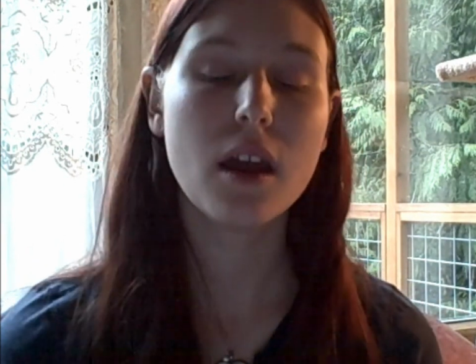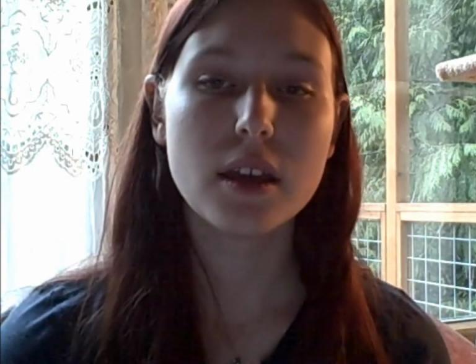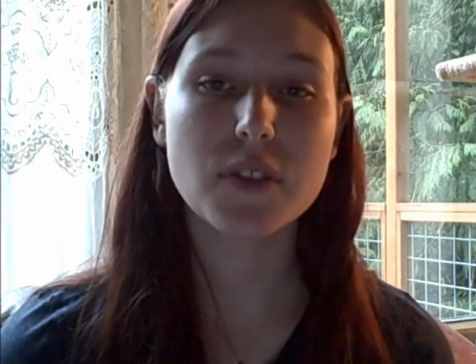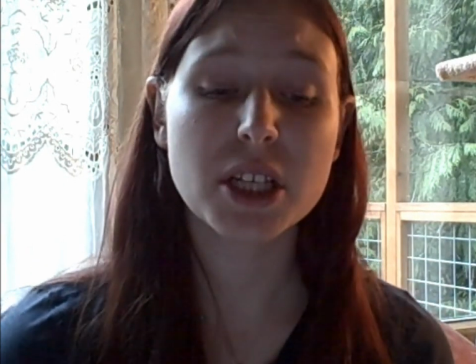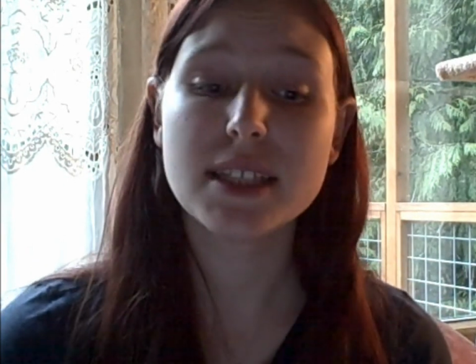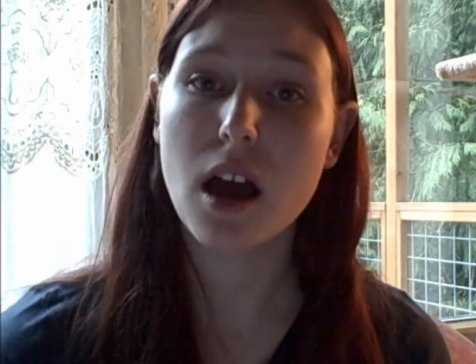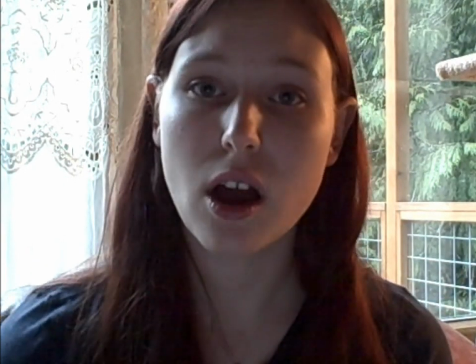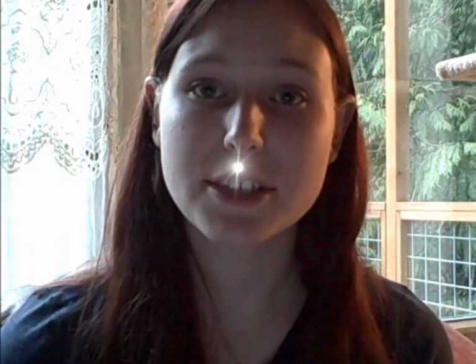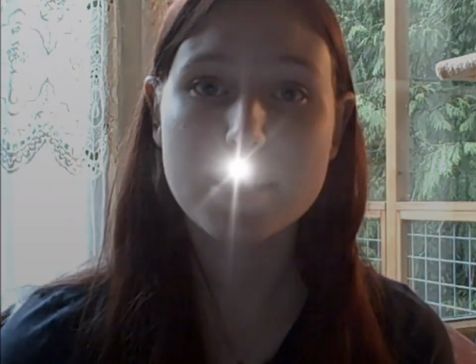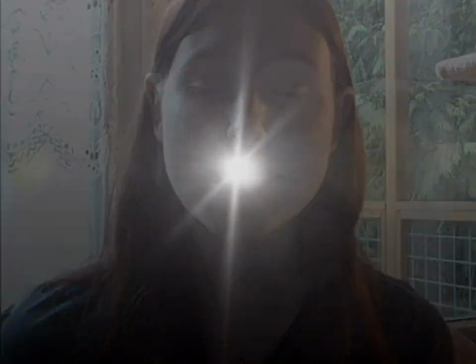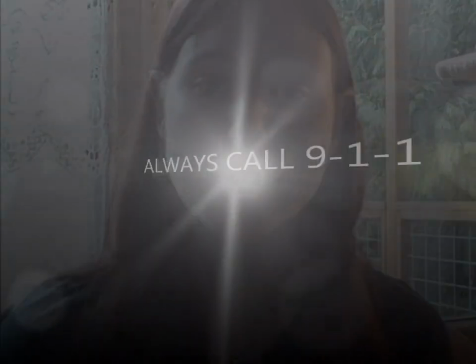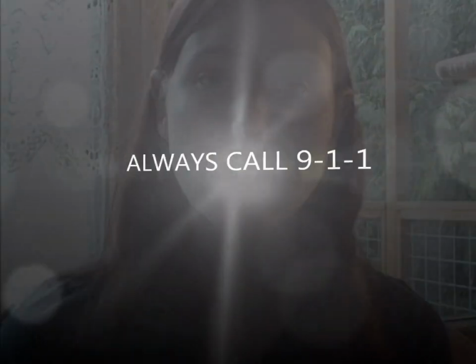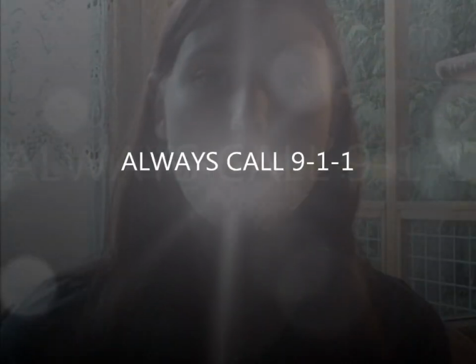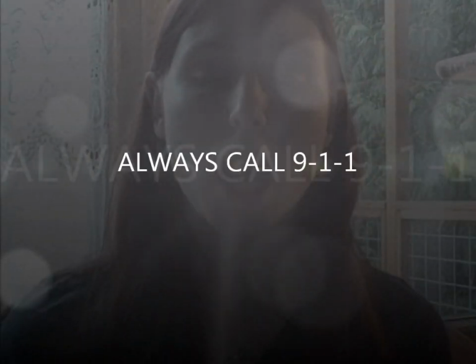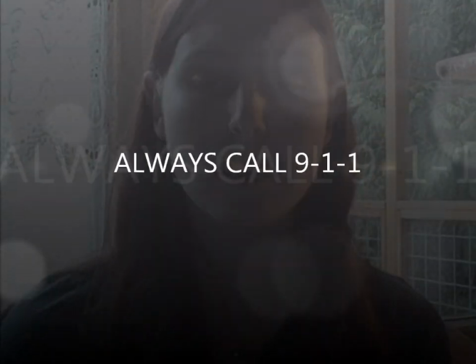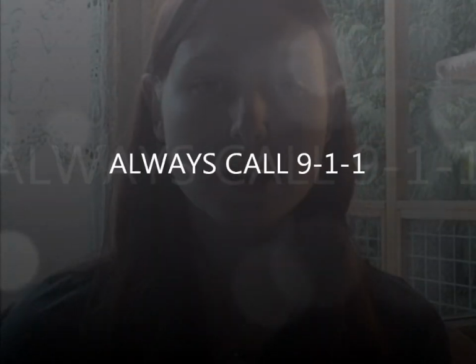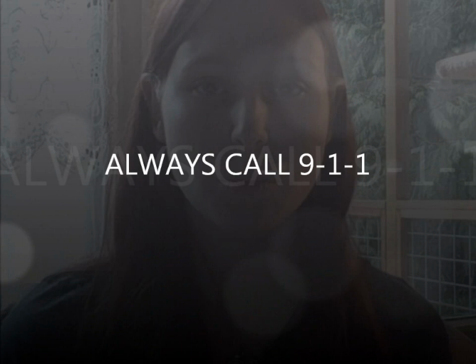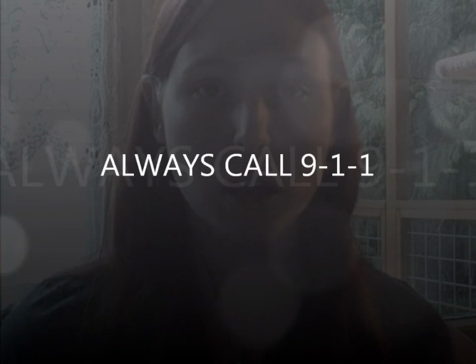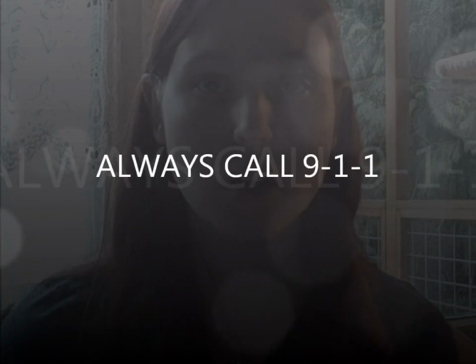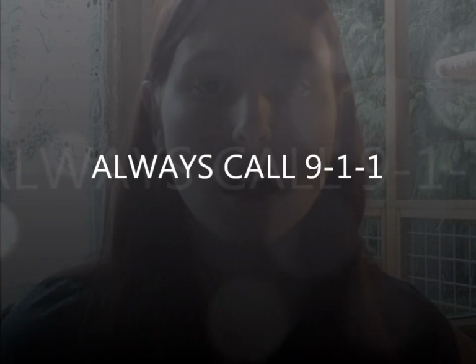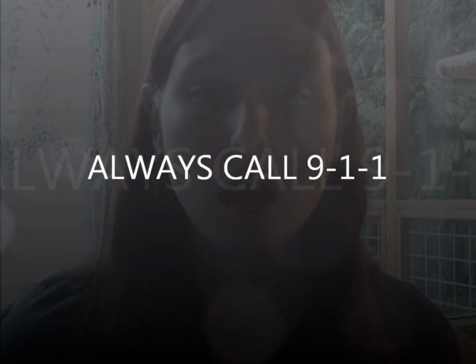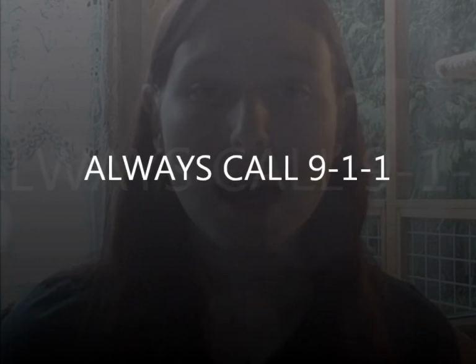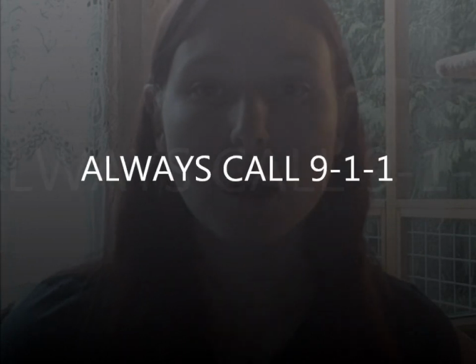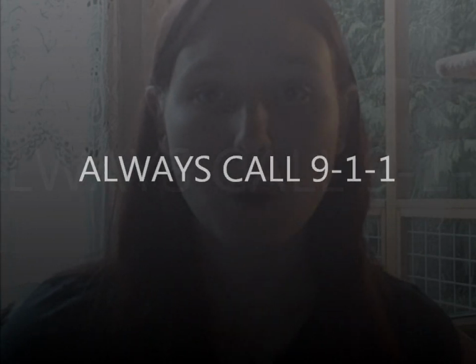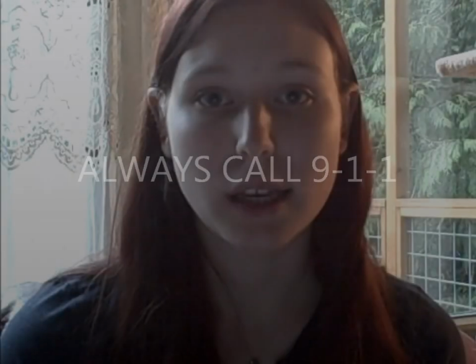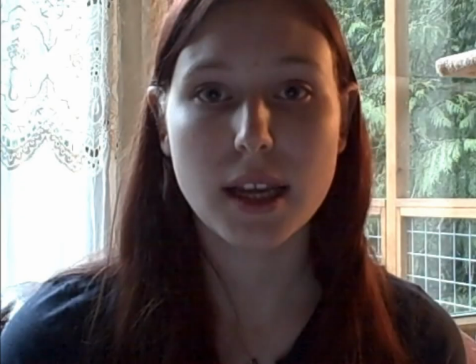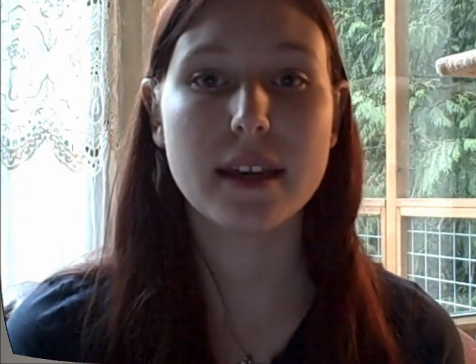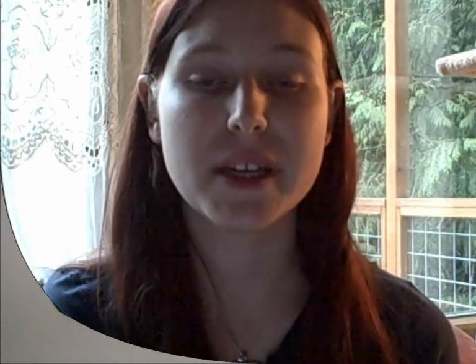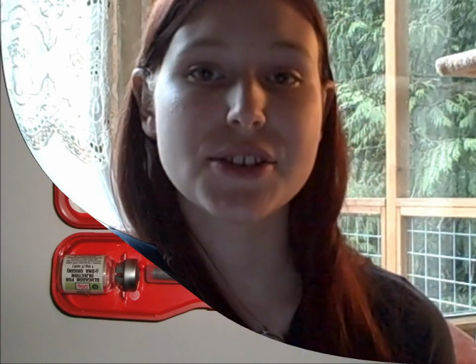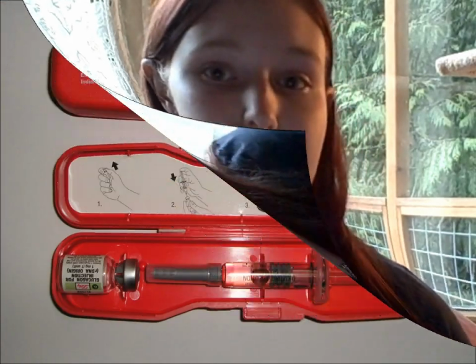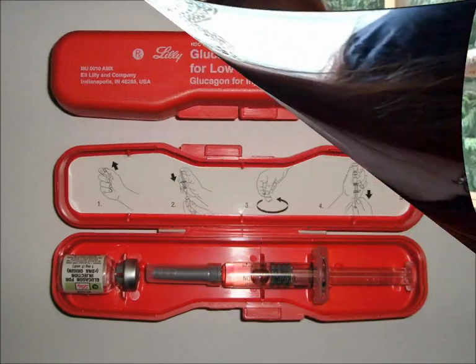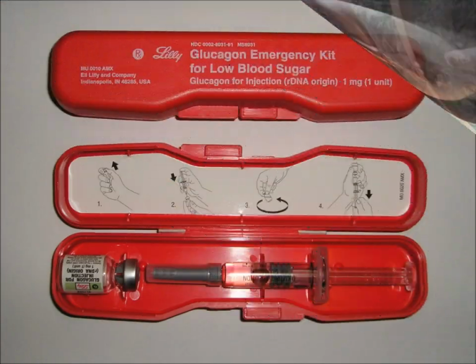If the person is unconscious, seizing, or unable to swallow, call 911 and administer glucagon.